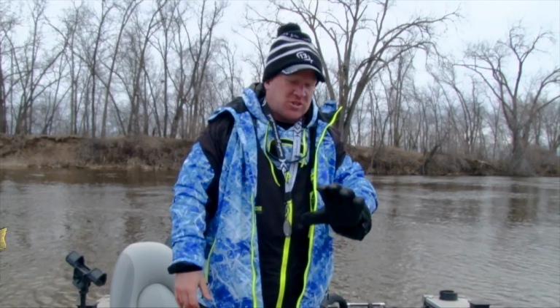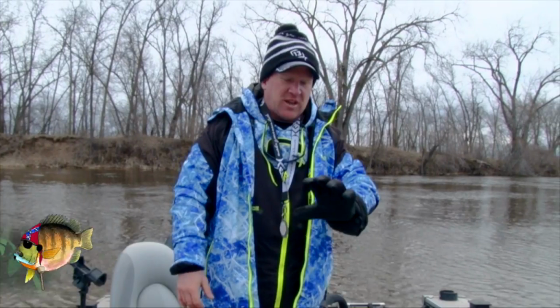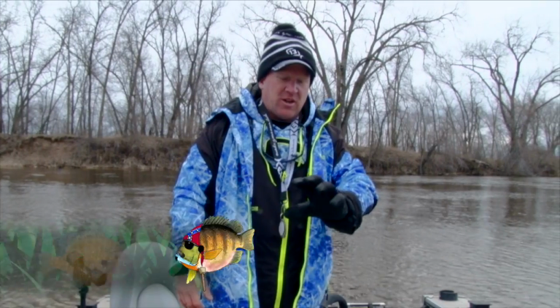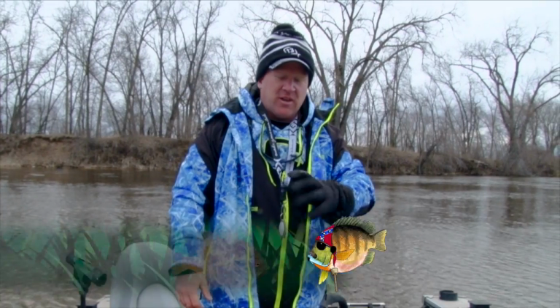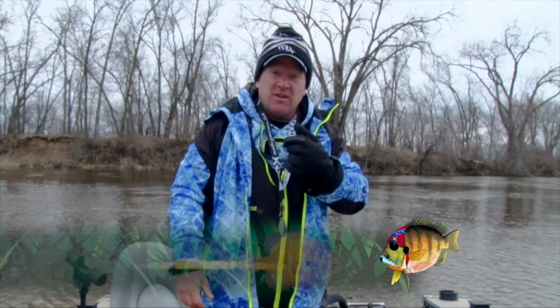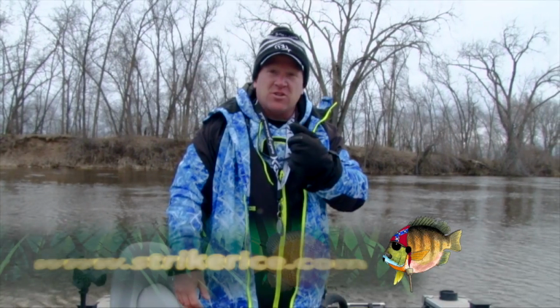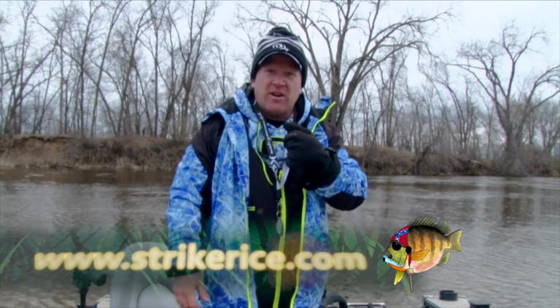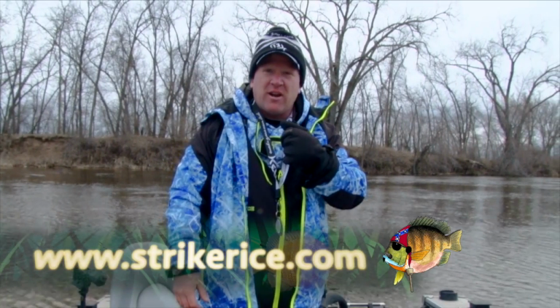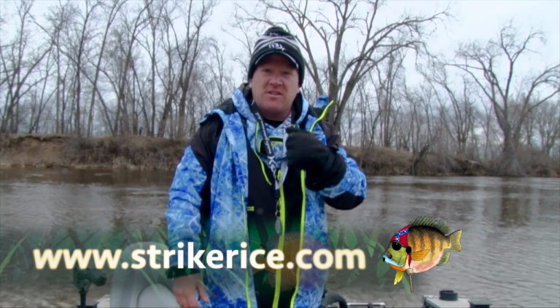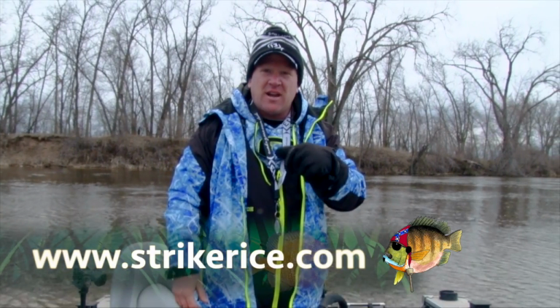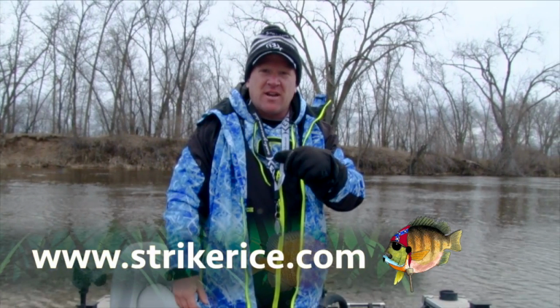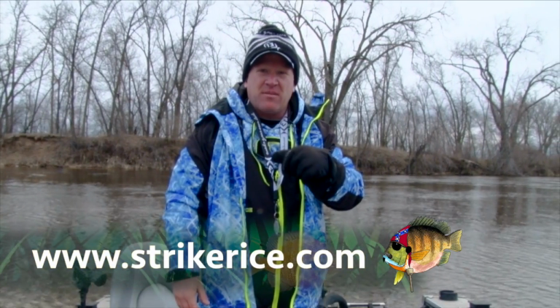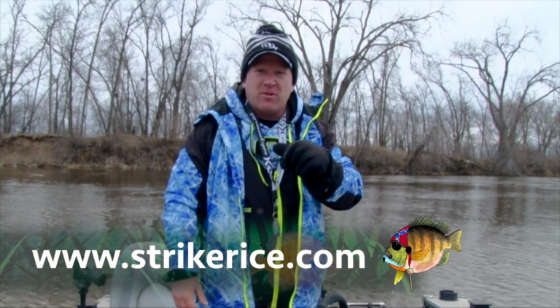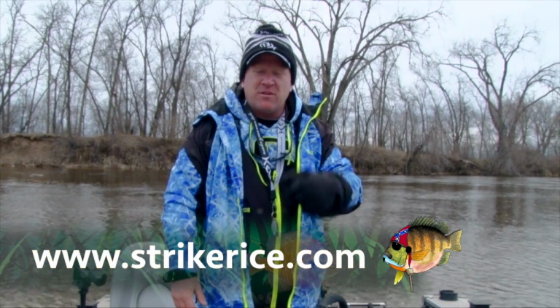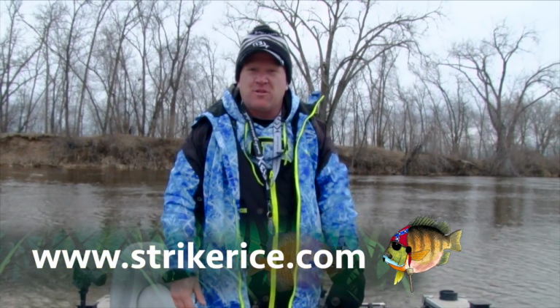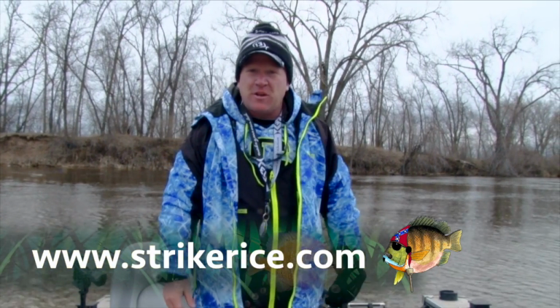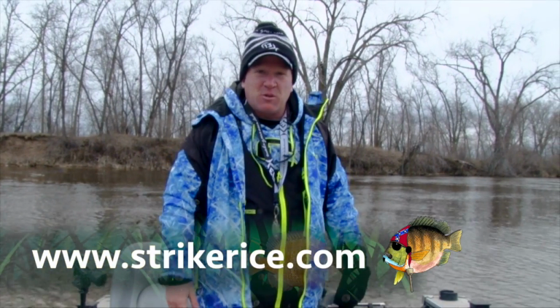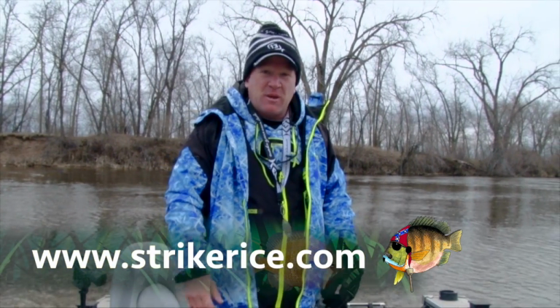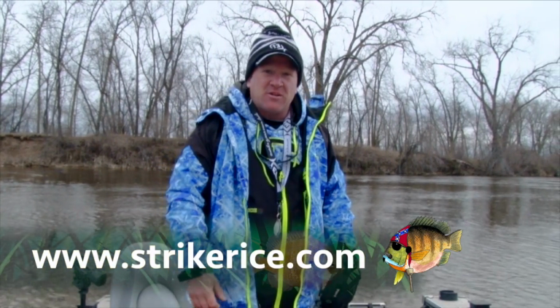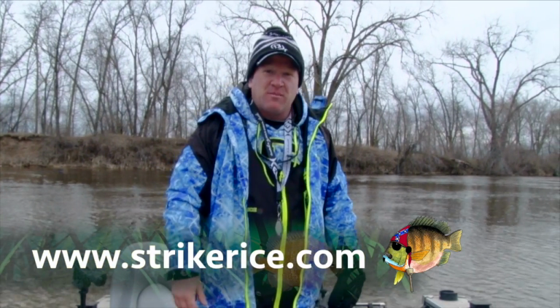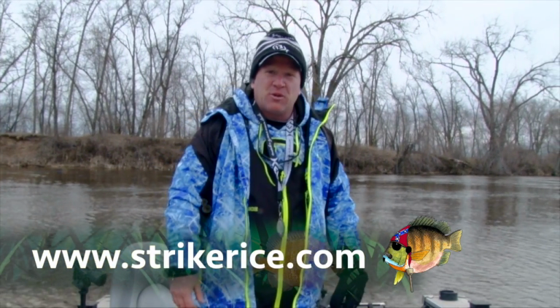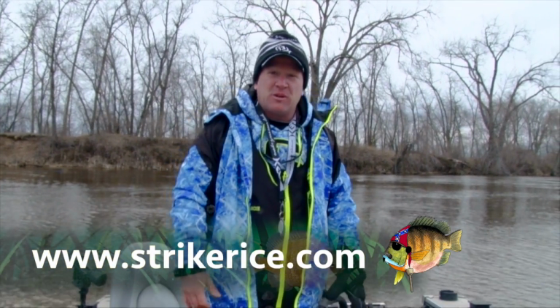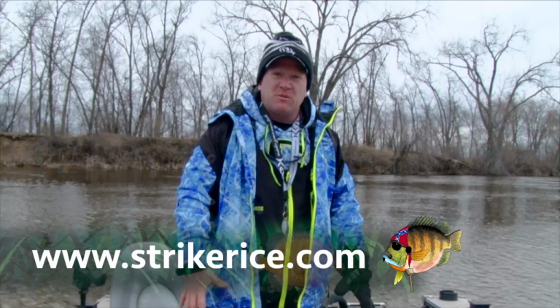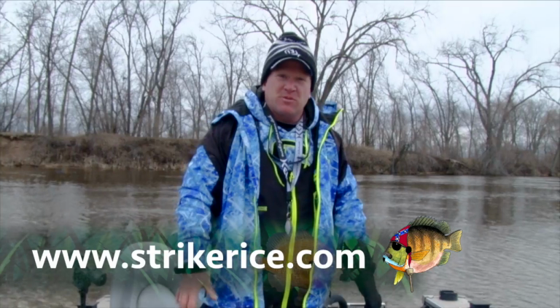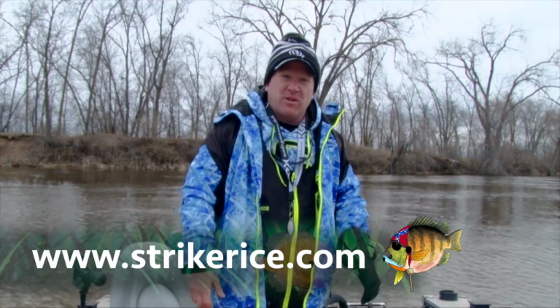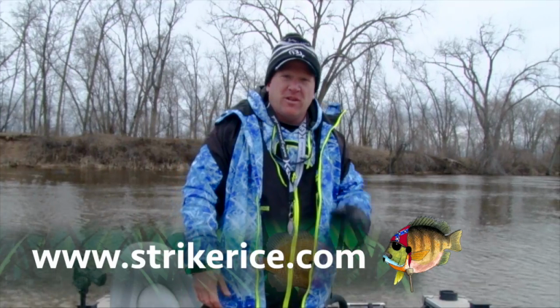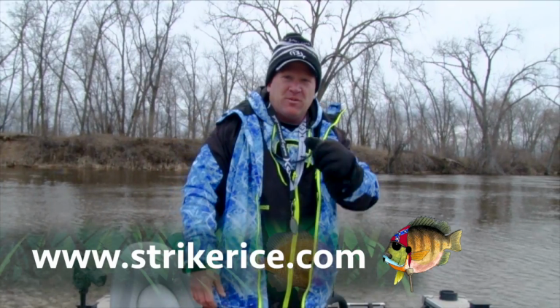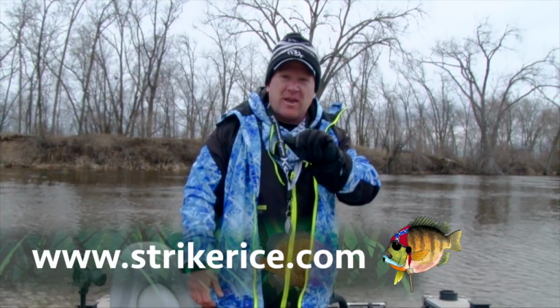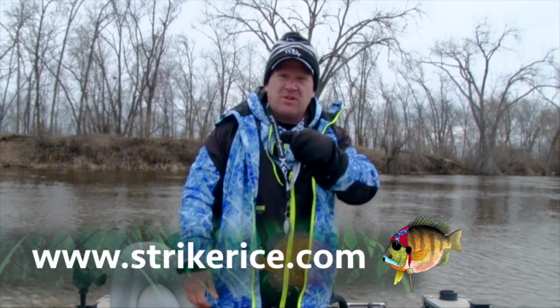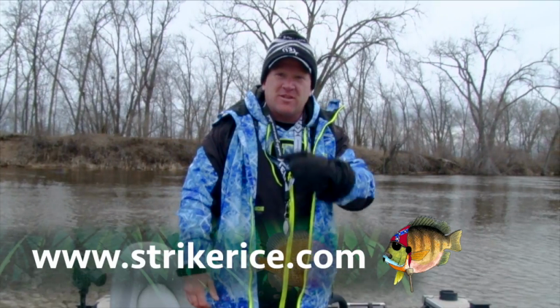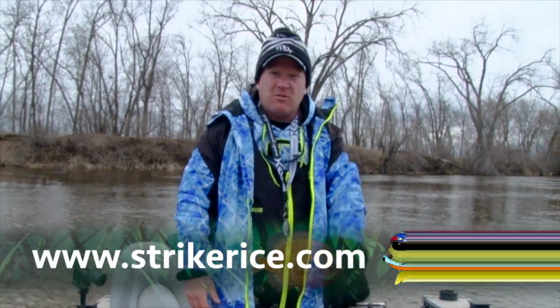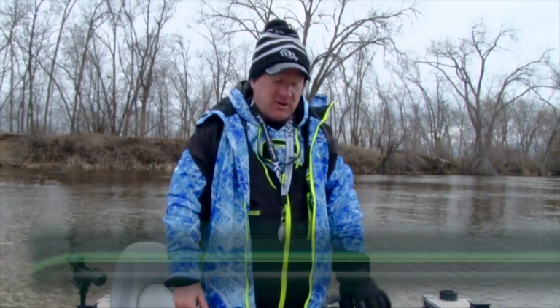Take a look at strikerice.com or visit their Facebook page. I'm Troy Peters and I'll catch you guys on the water.